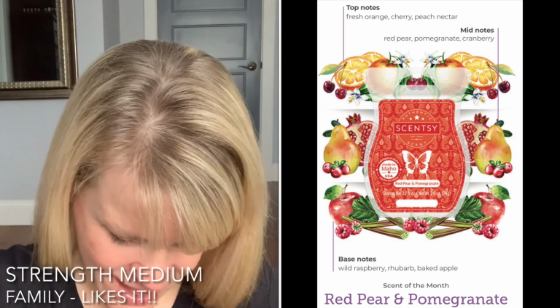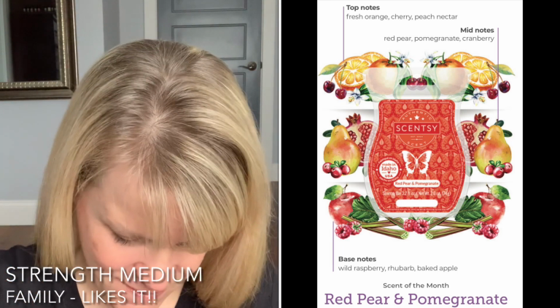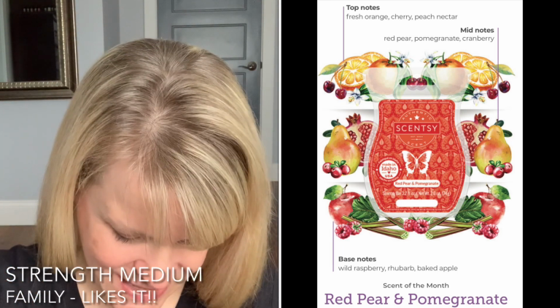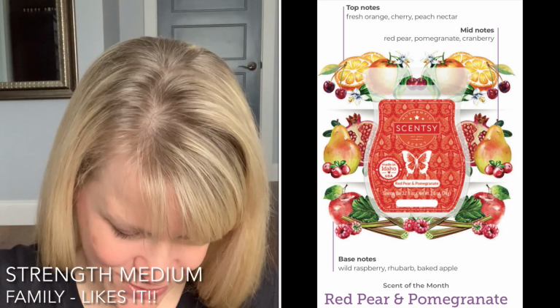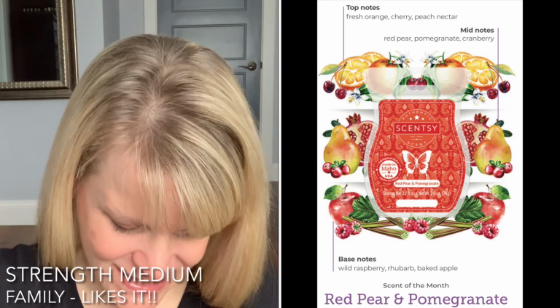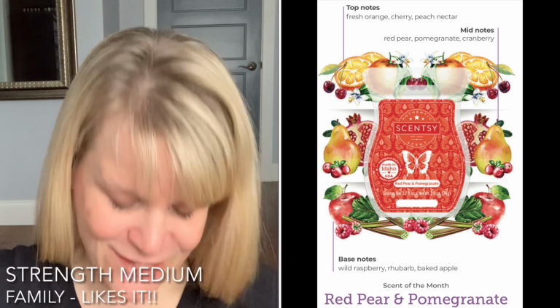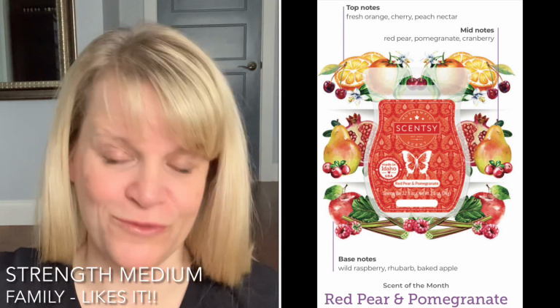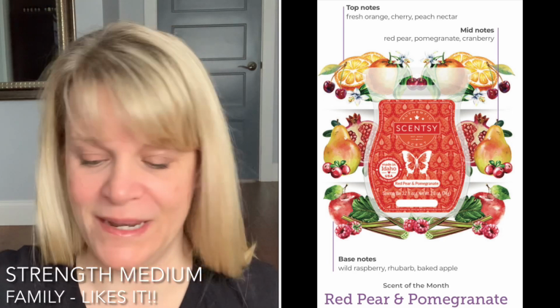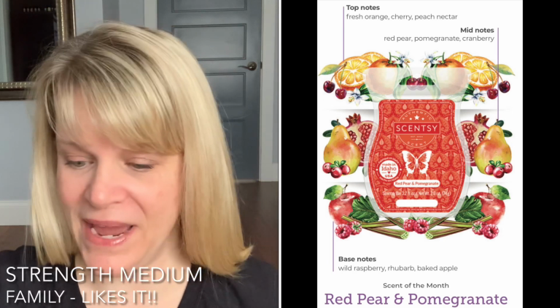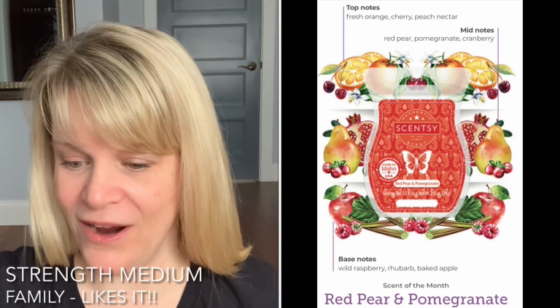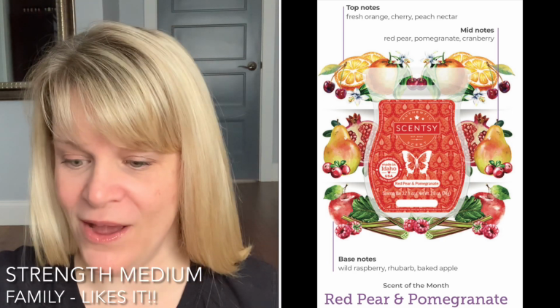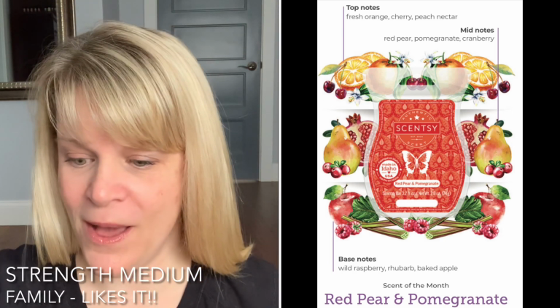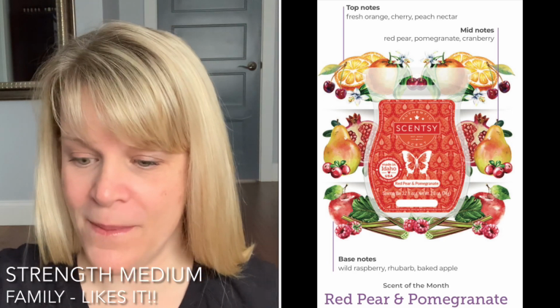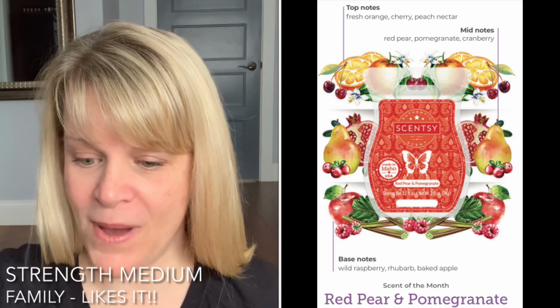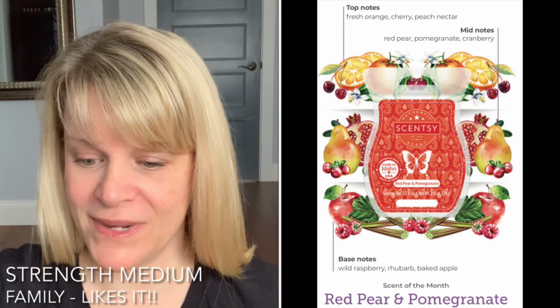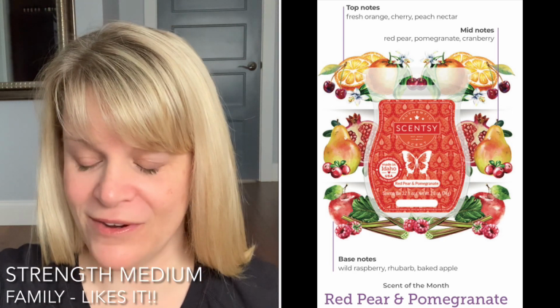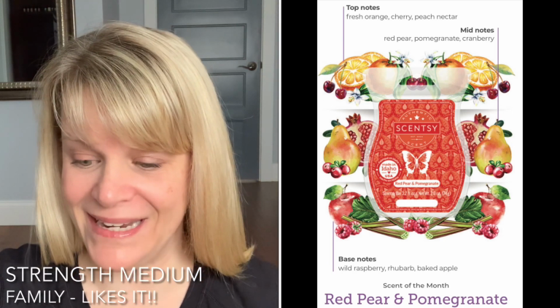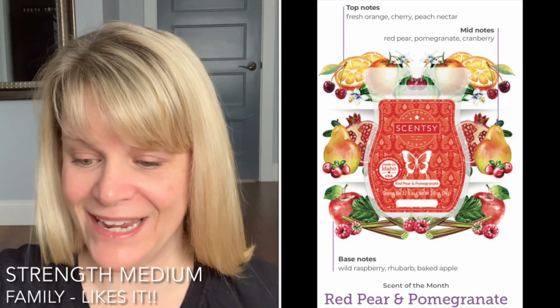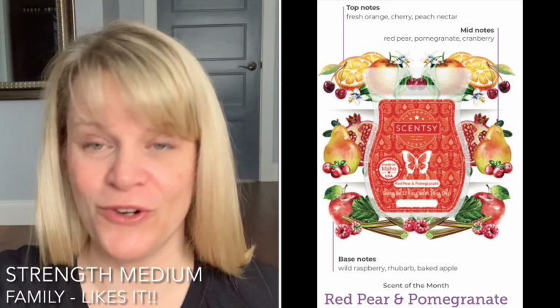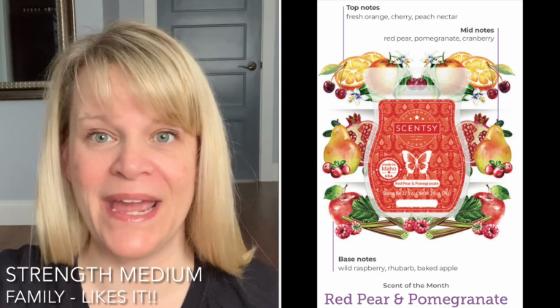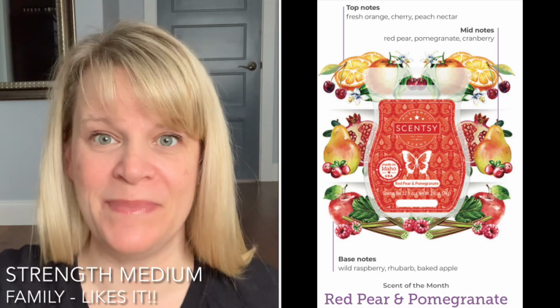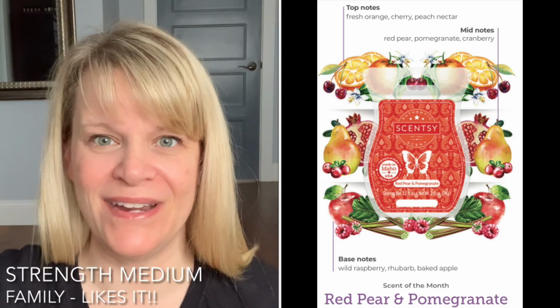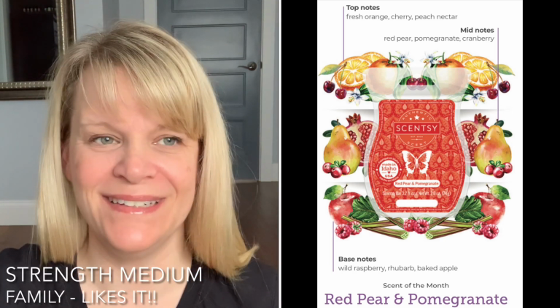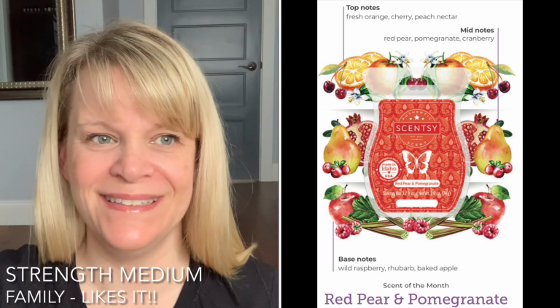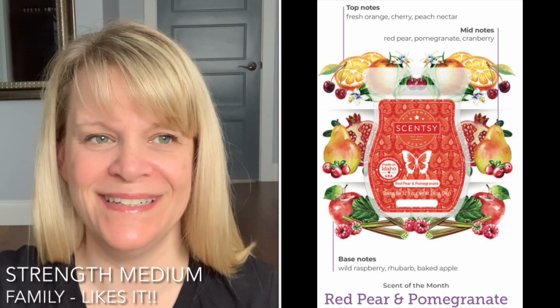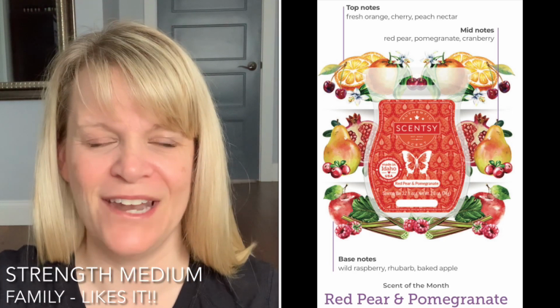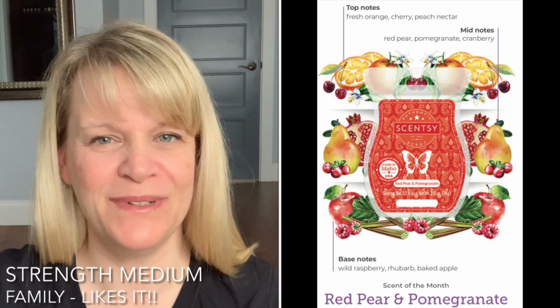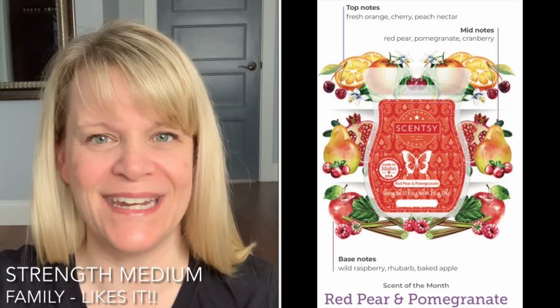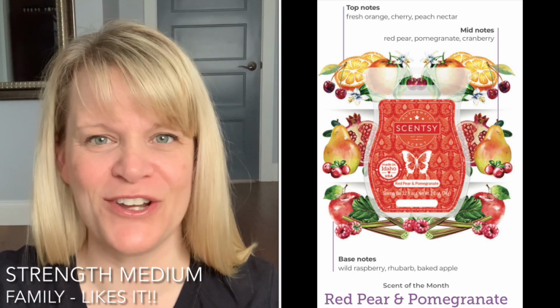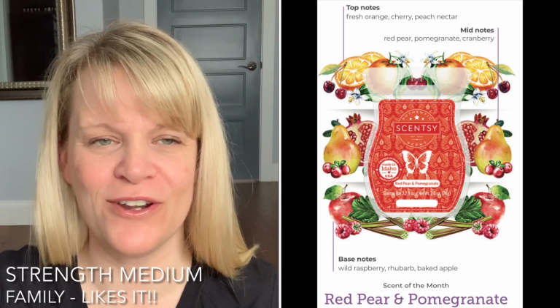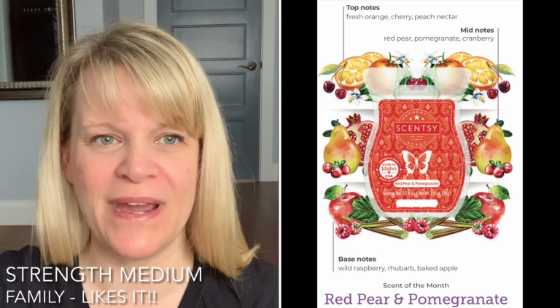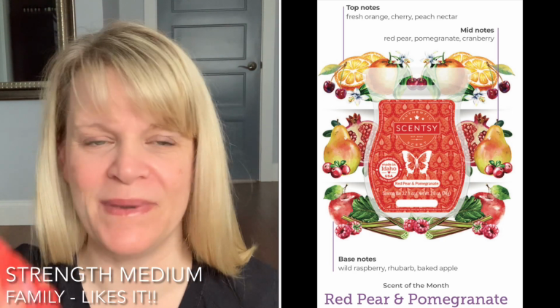Mid notes: it says red pear, pomegranate, and cranberry. I don't really get a tart cranberry.